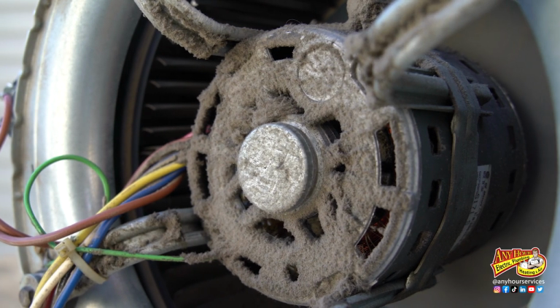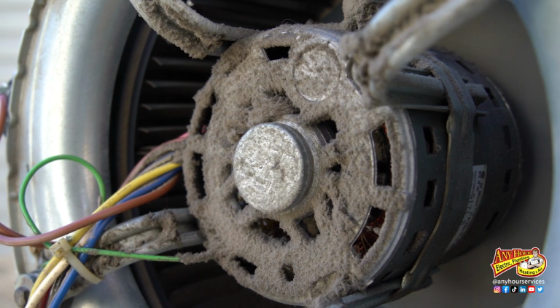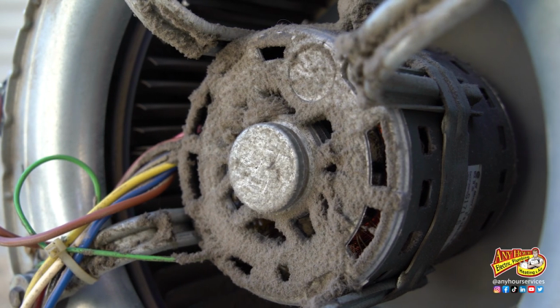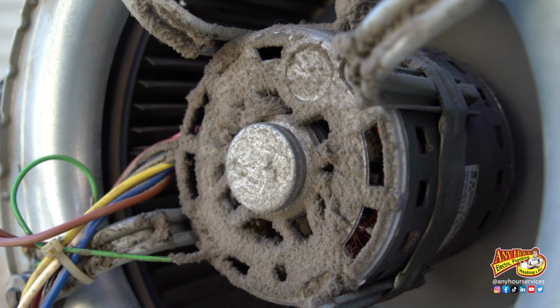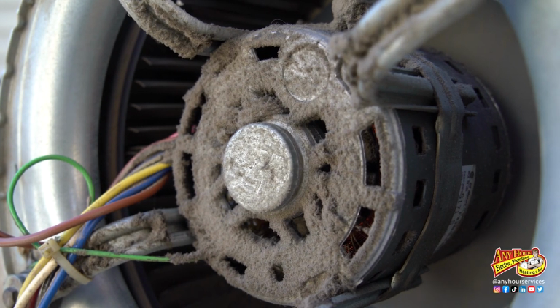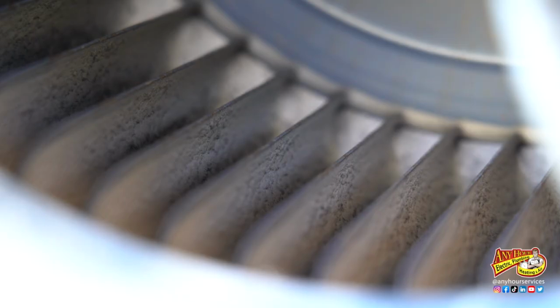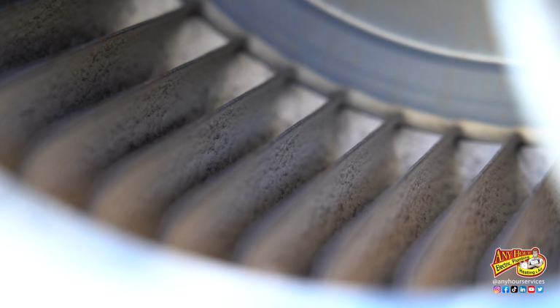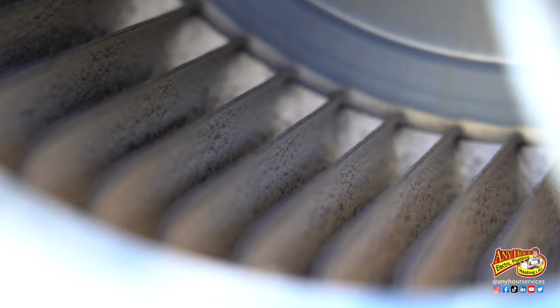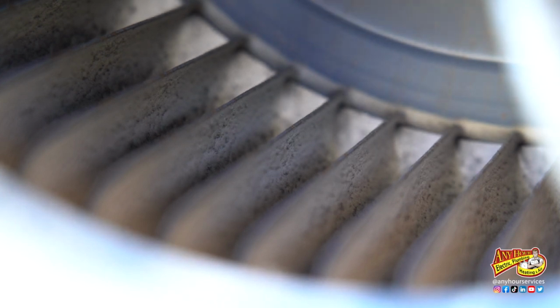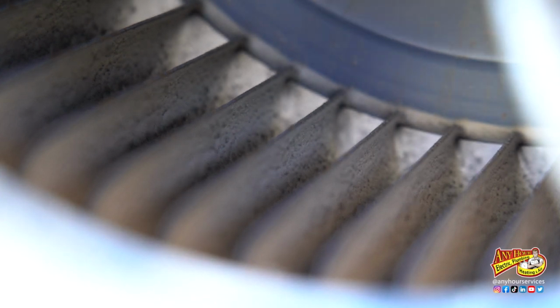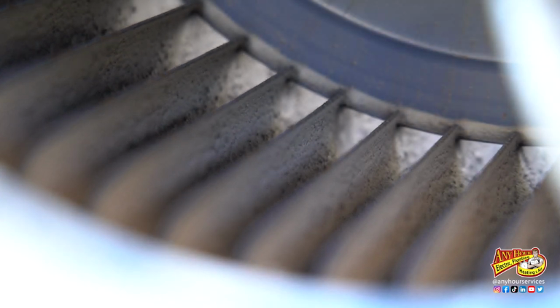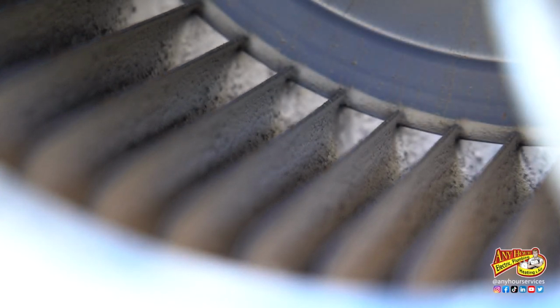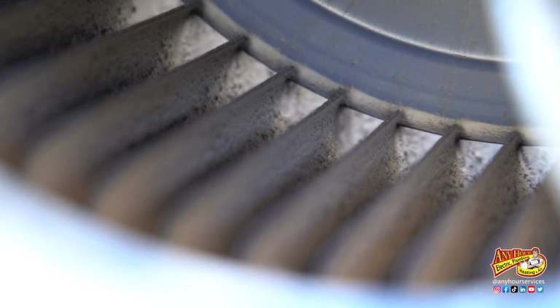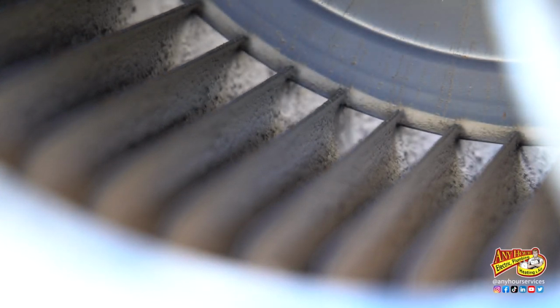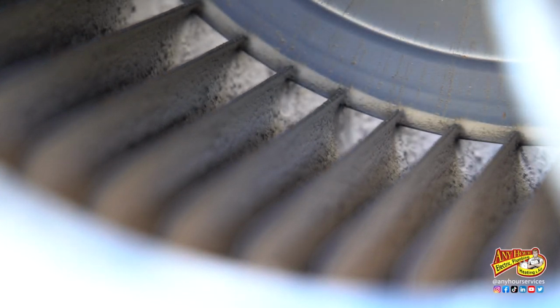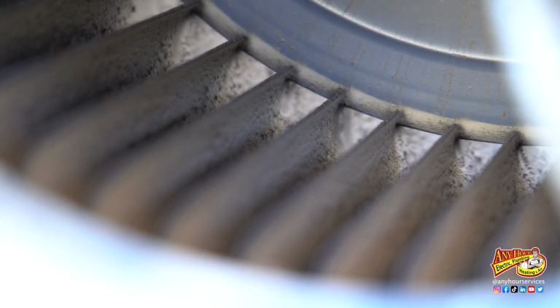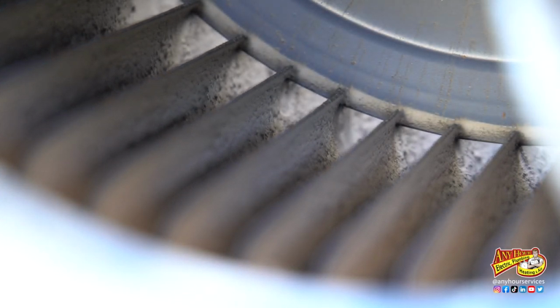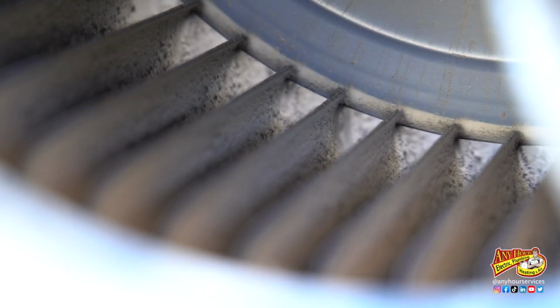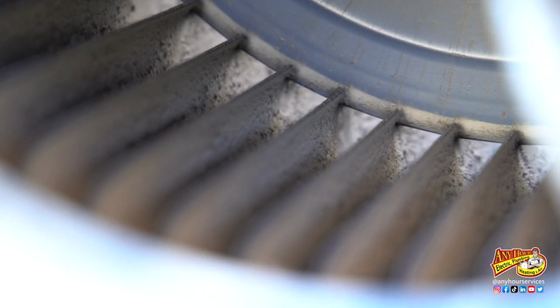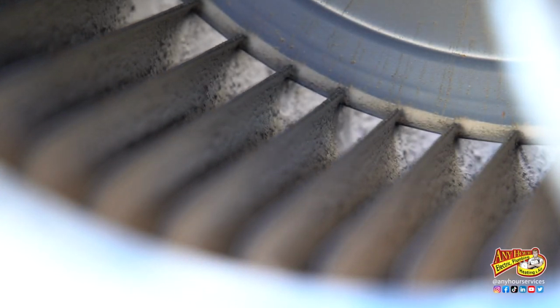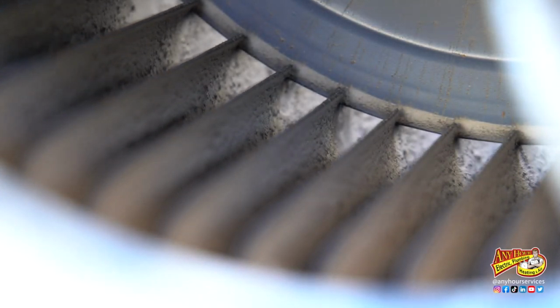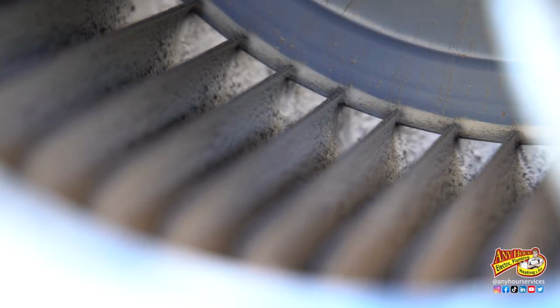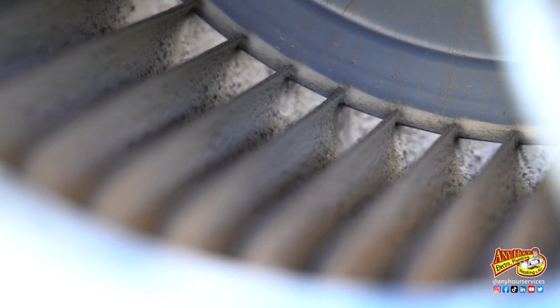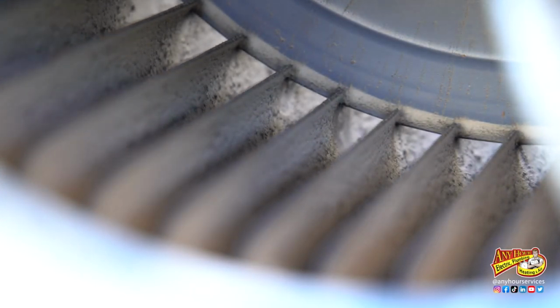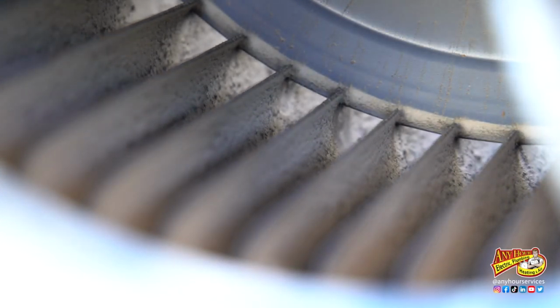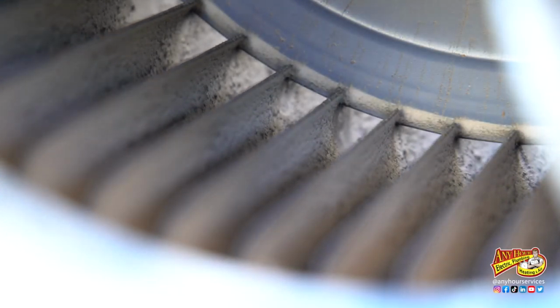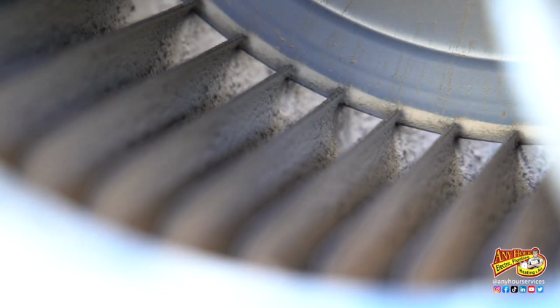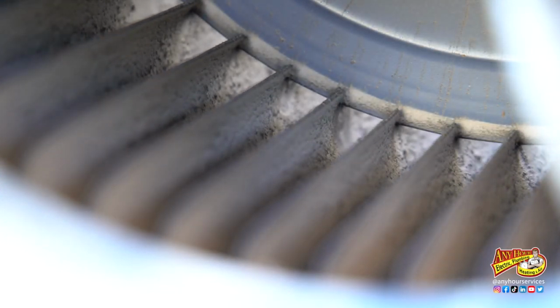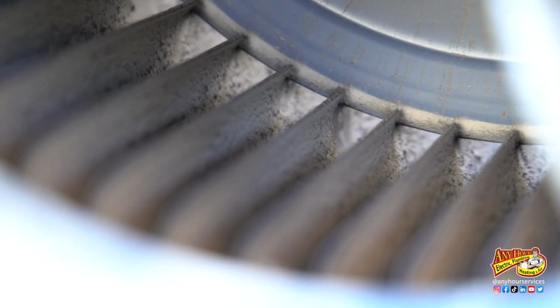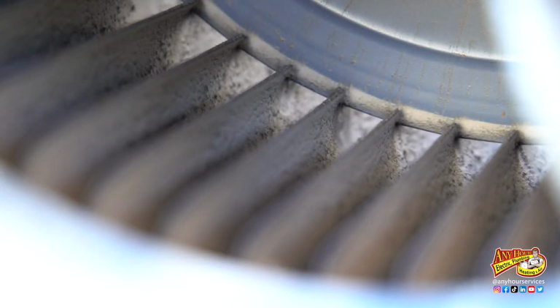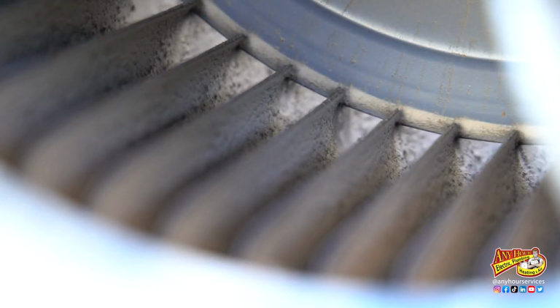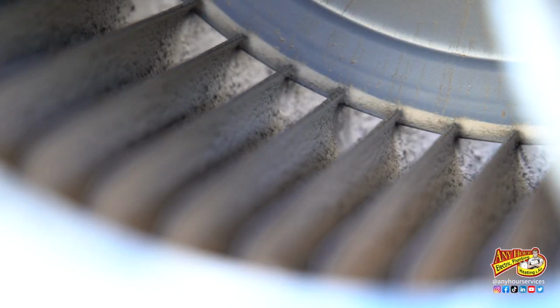As dirt and dust build up on the blades, it can decrease the volume of air it's able to move, or it can actually cause it to become unbalanced.